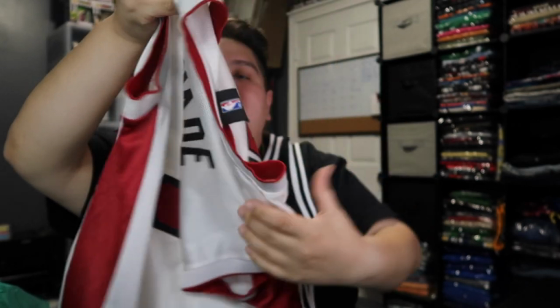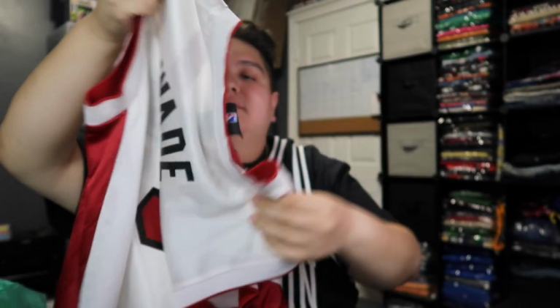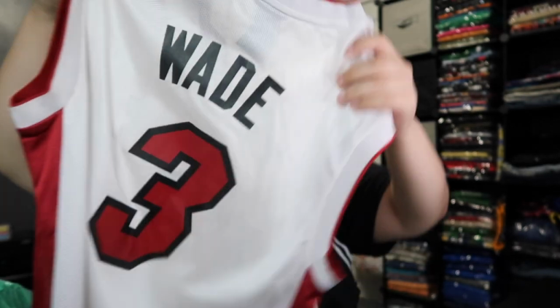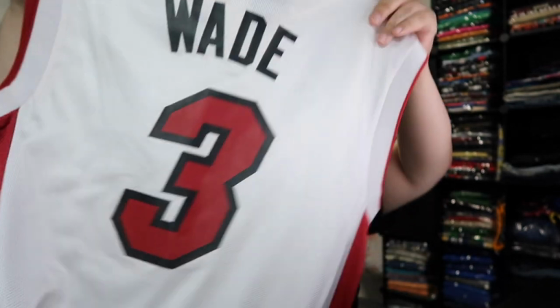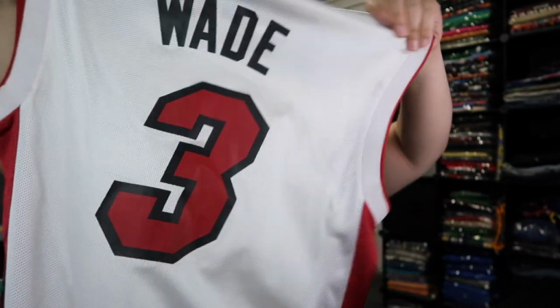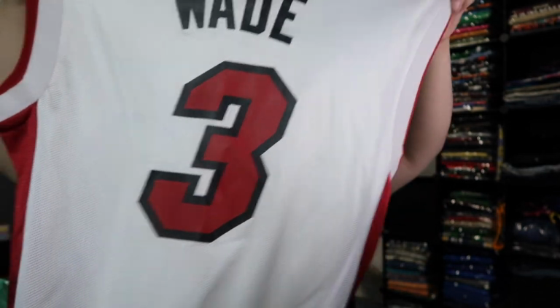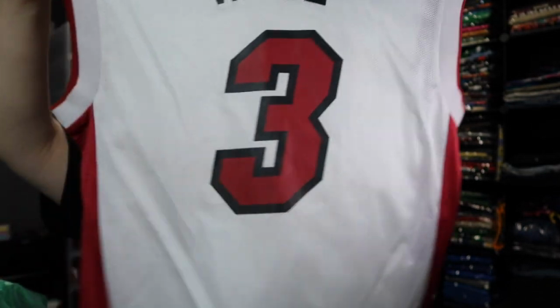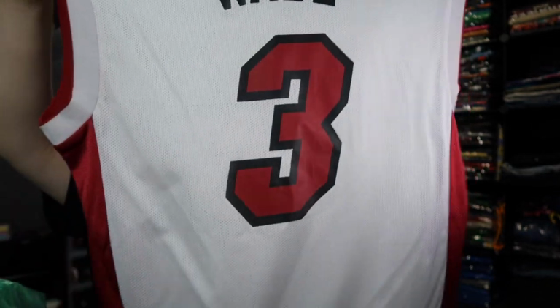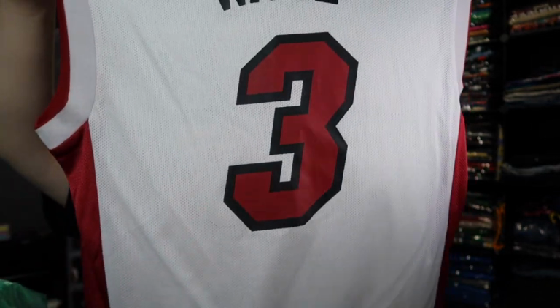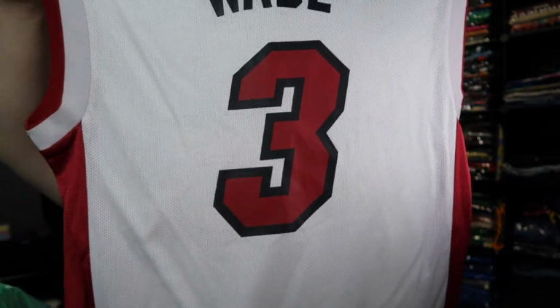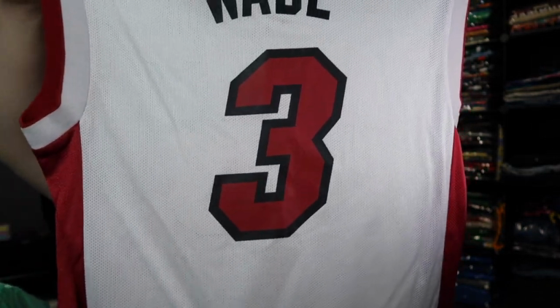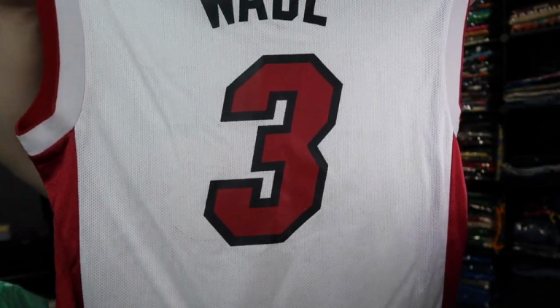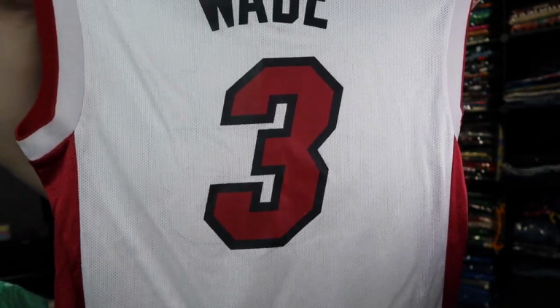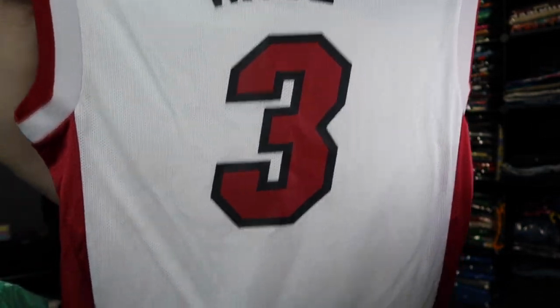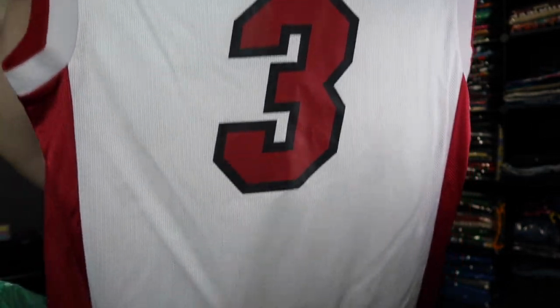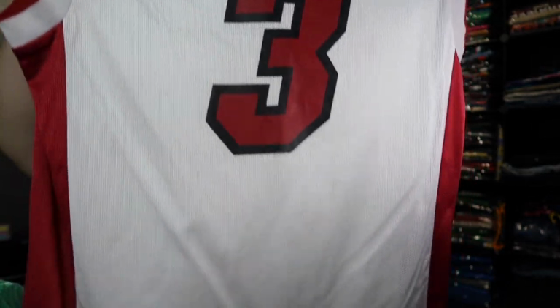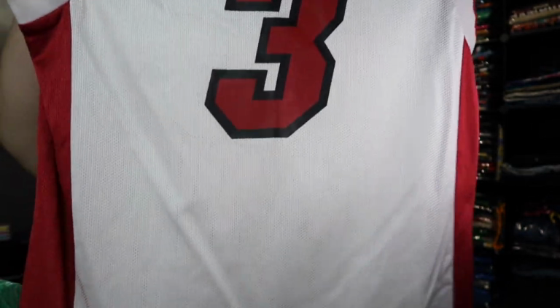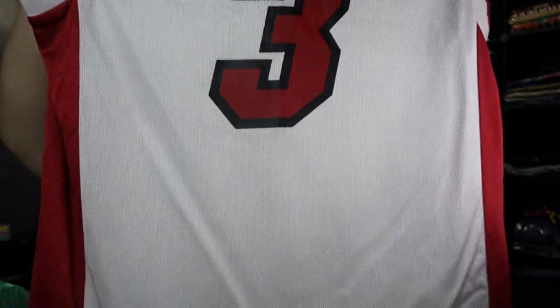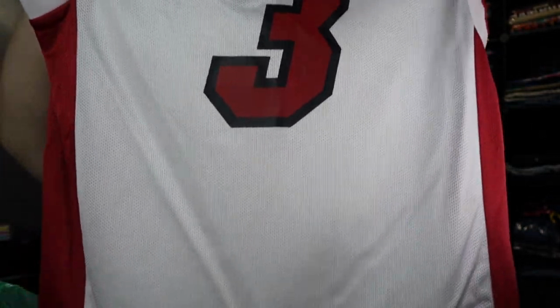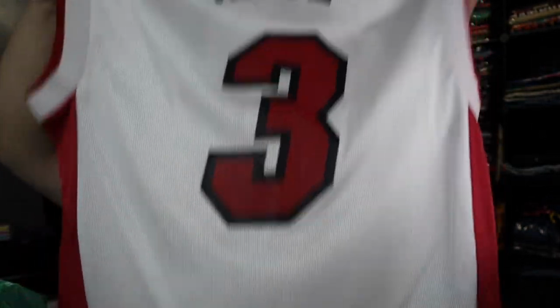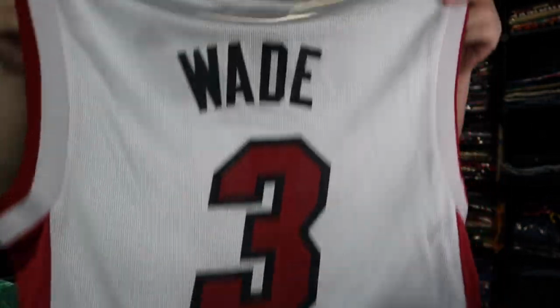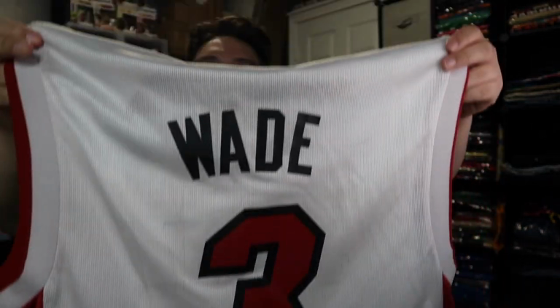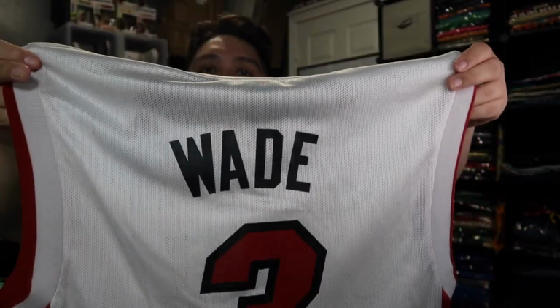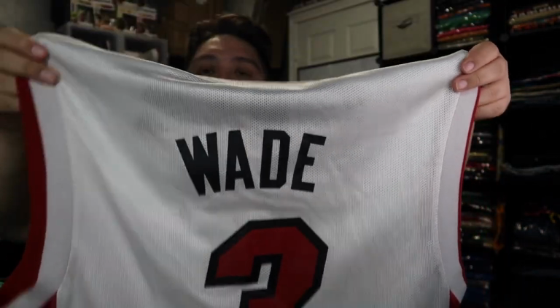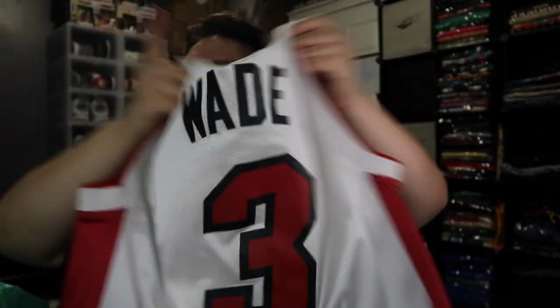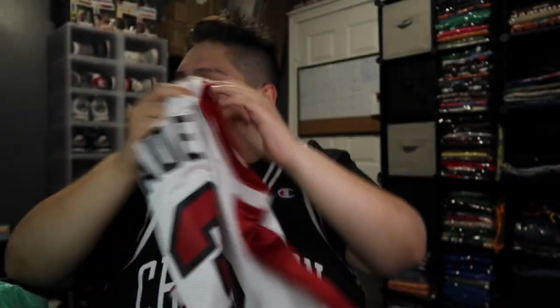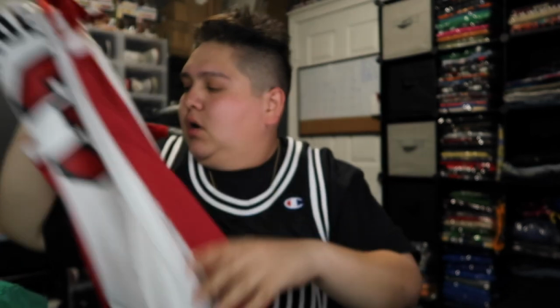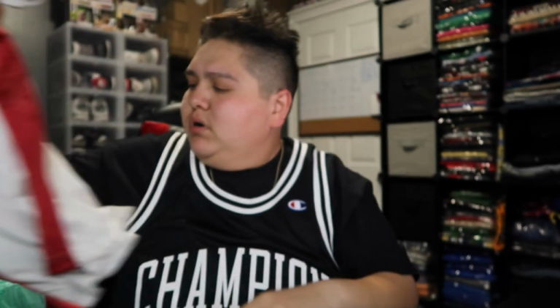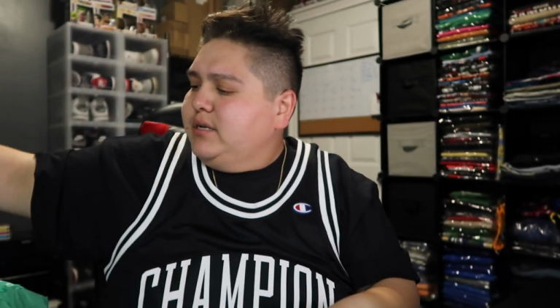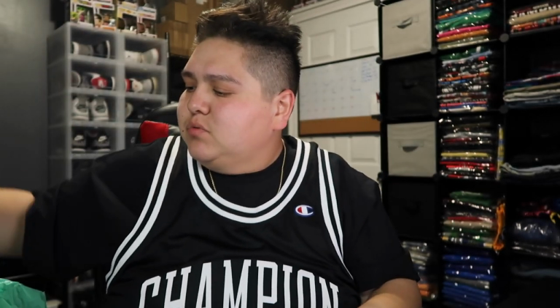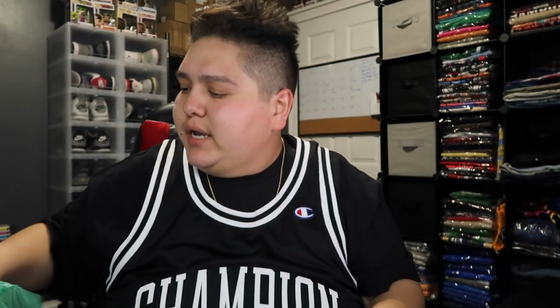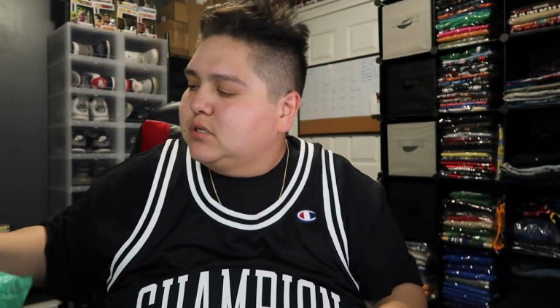Next one here — number three, retired number — D-Wade, Dwyane Wade, Miami Heat right there. Check that out. This is an Adidas, size small. Real nice, real nice.